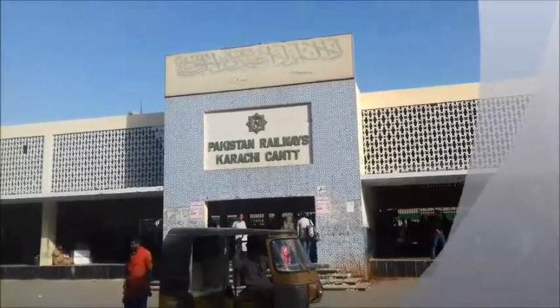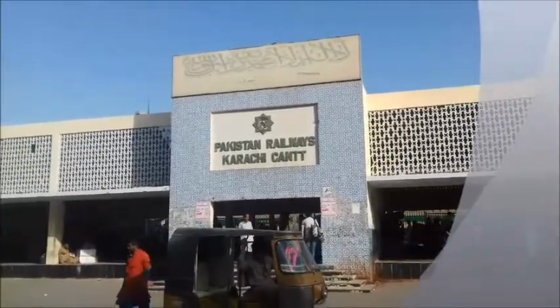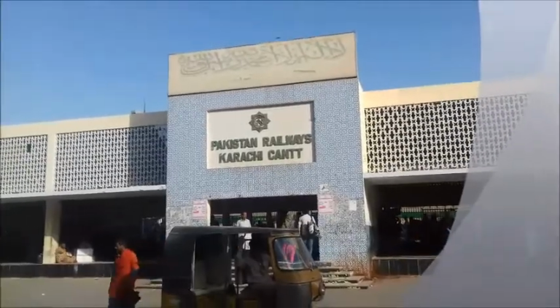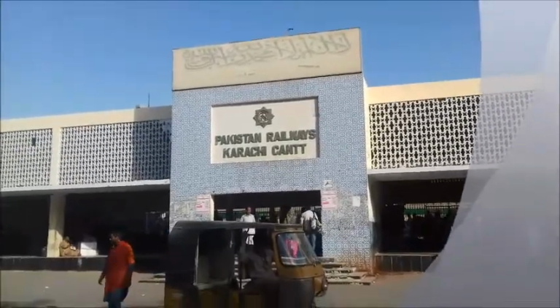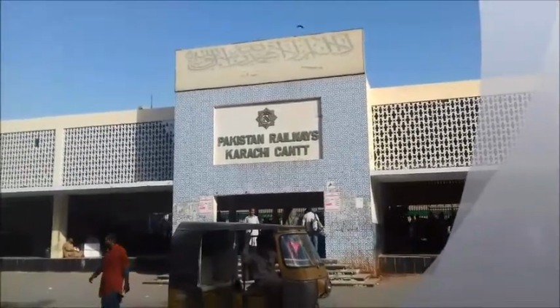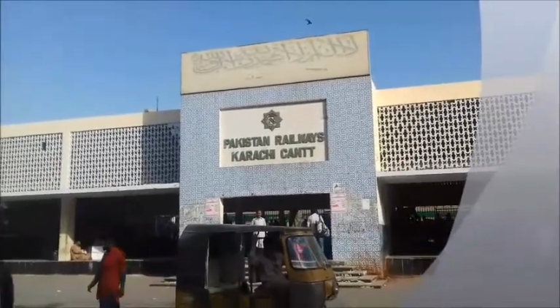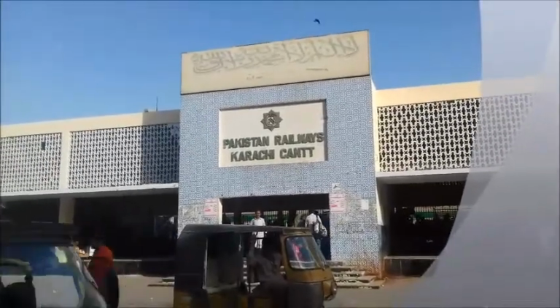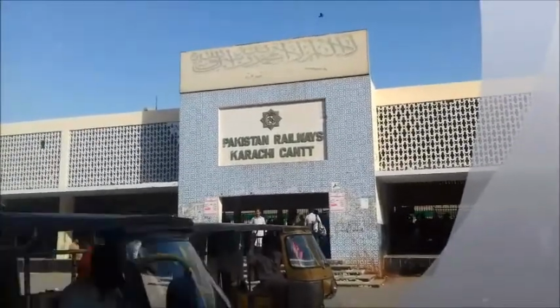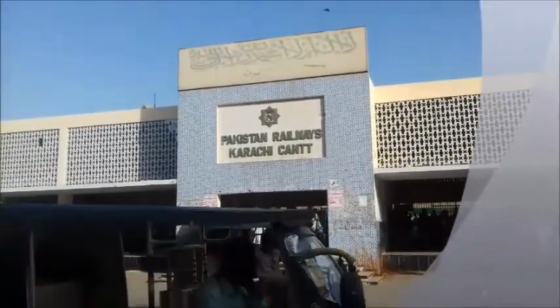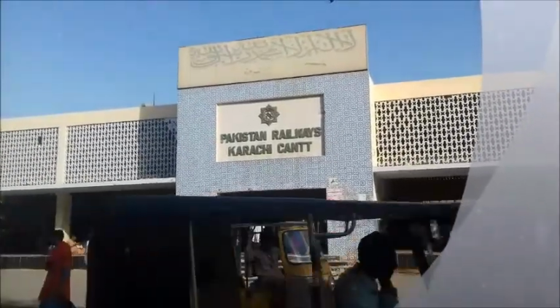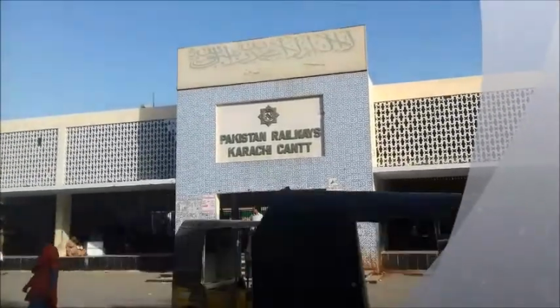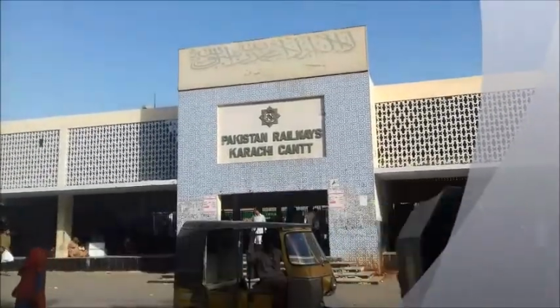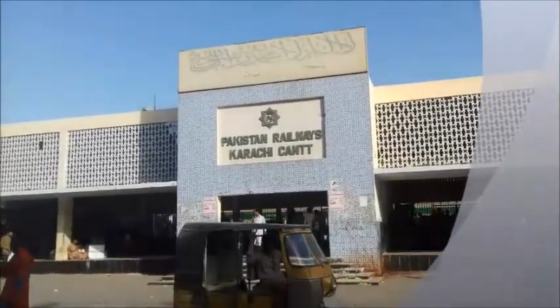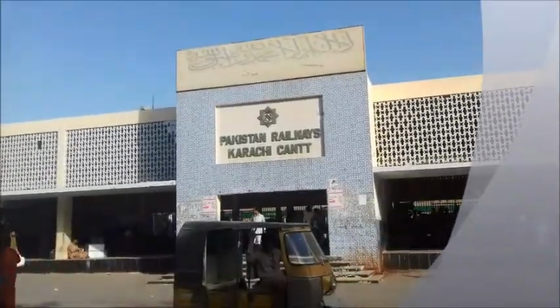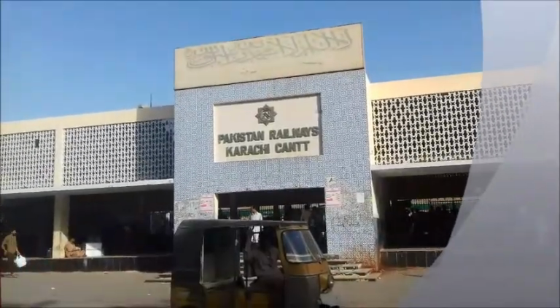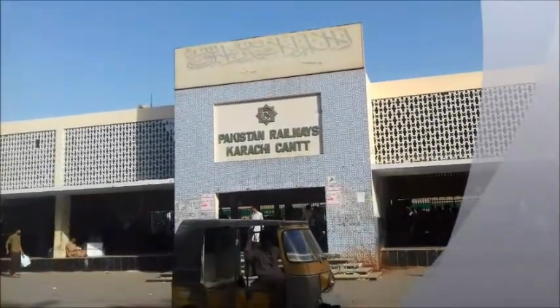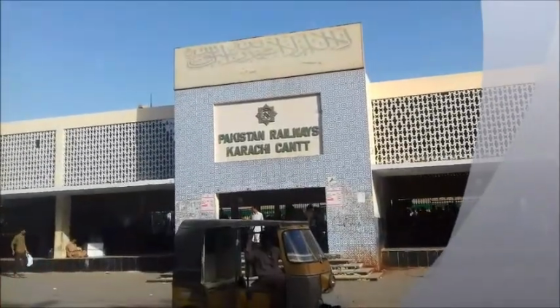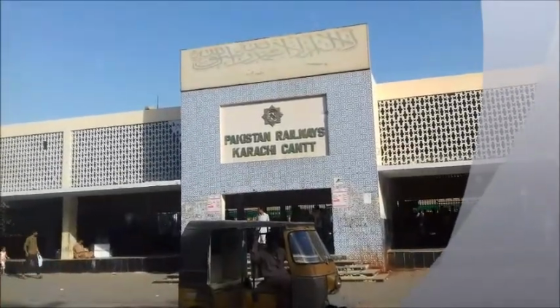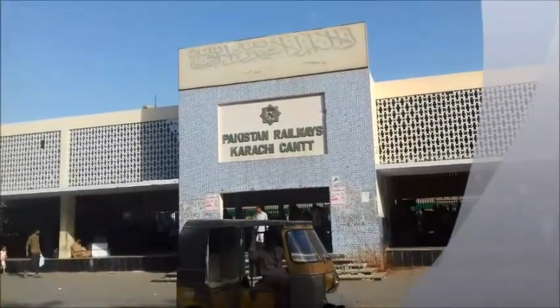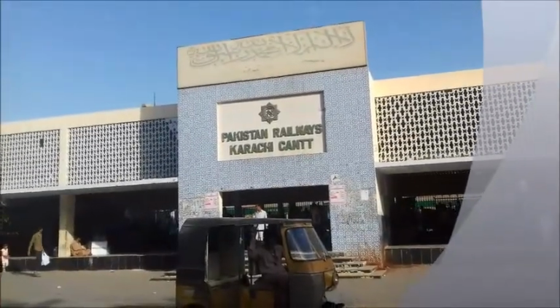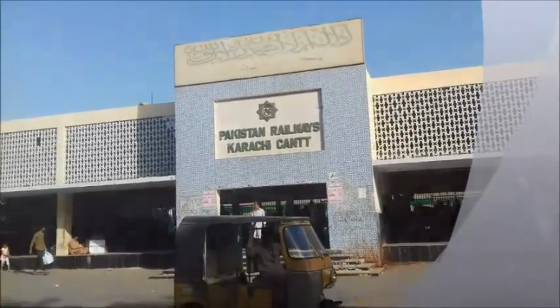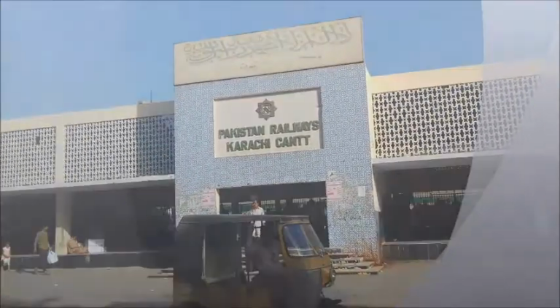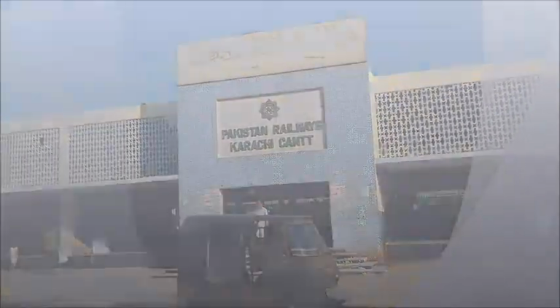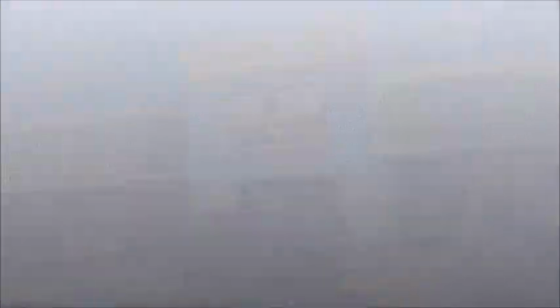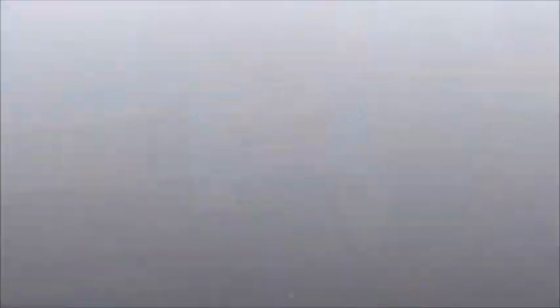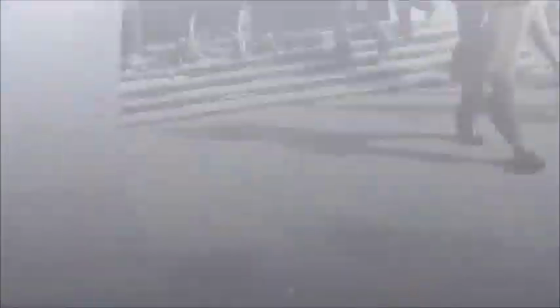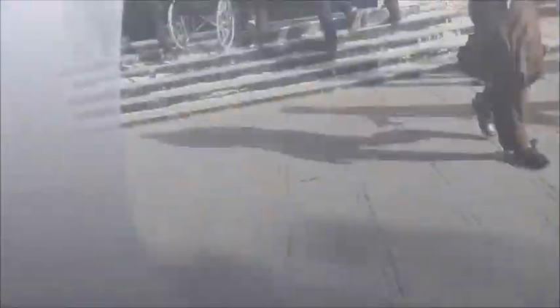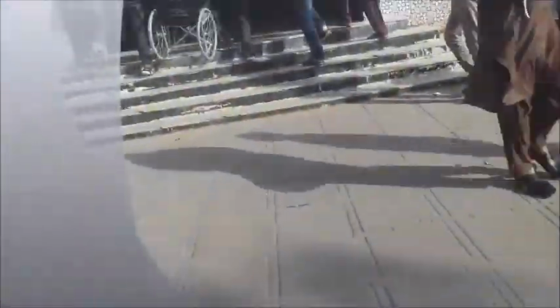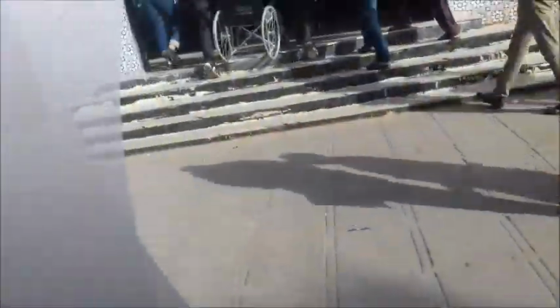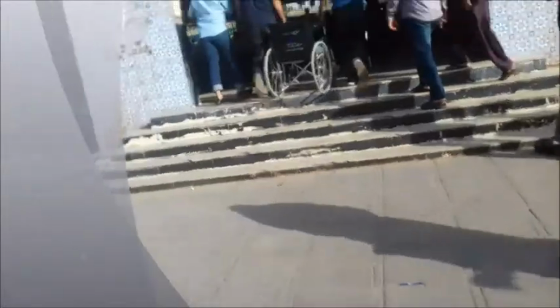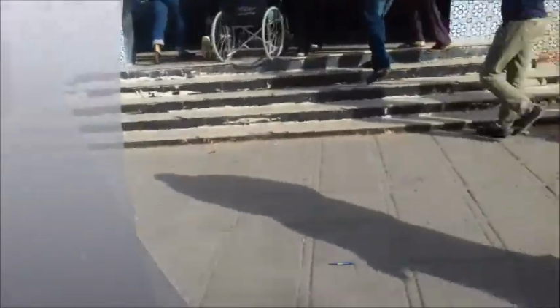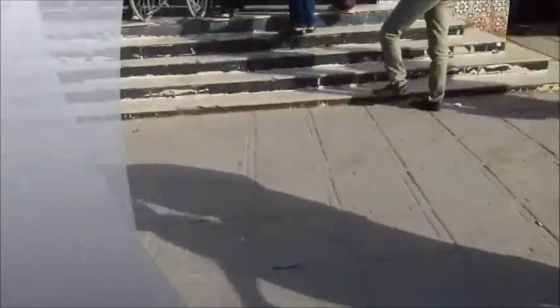Let's start the introduction of Karachi Cantt Station. Now let's go to the first part of the station.